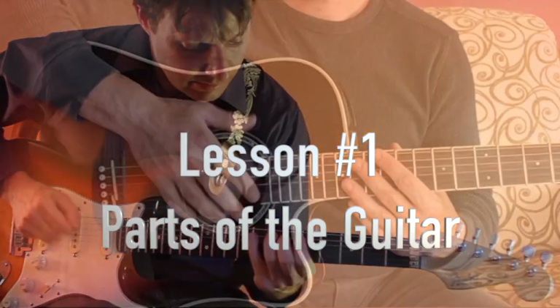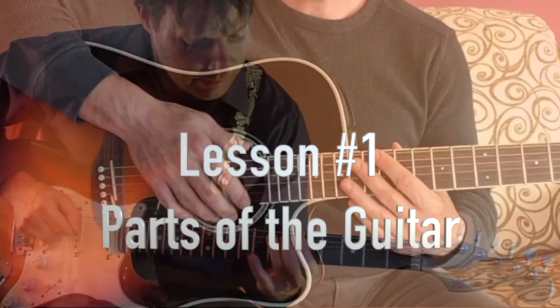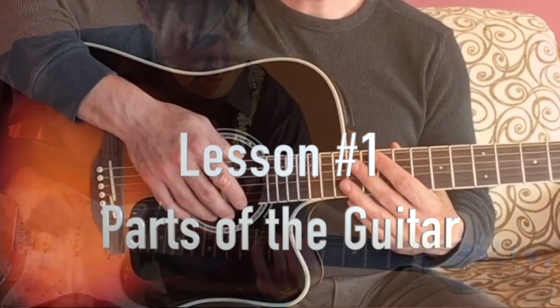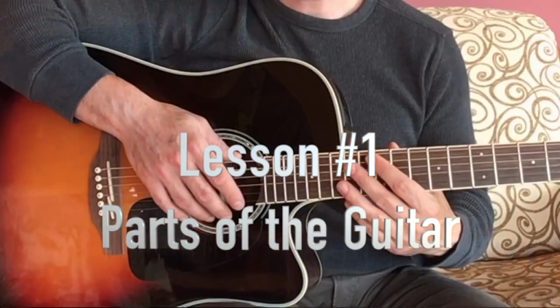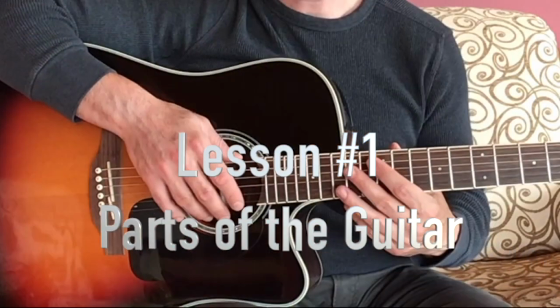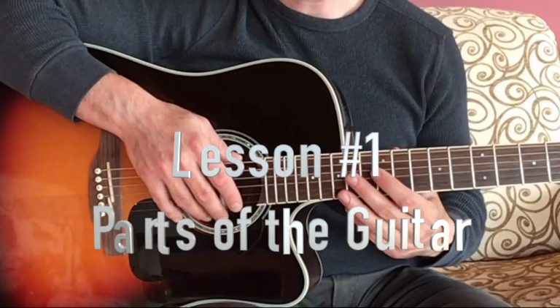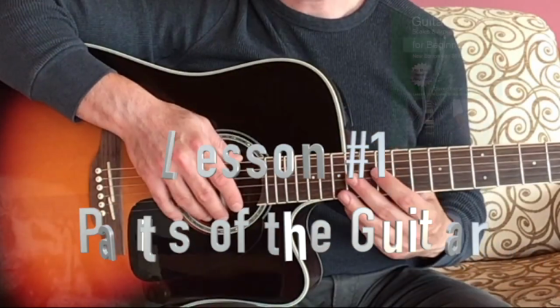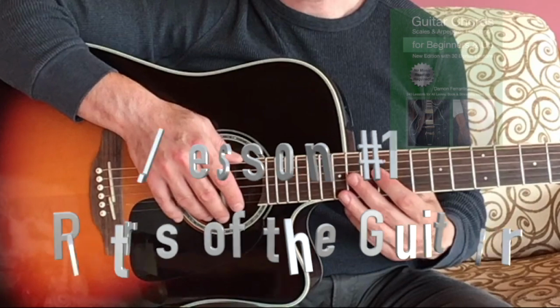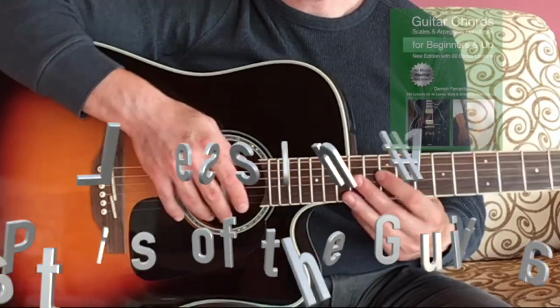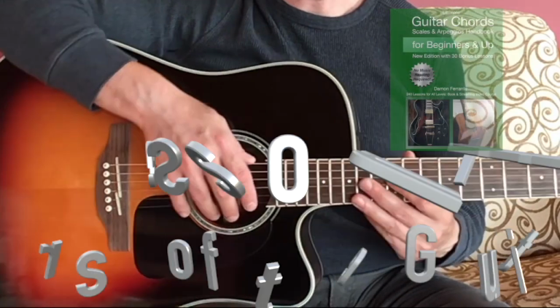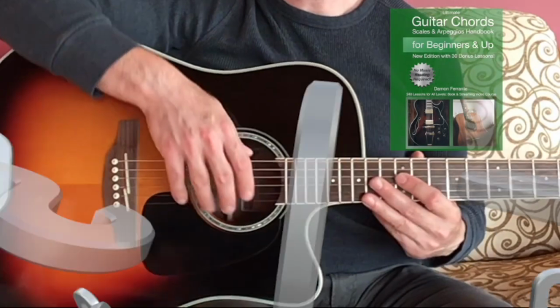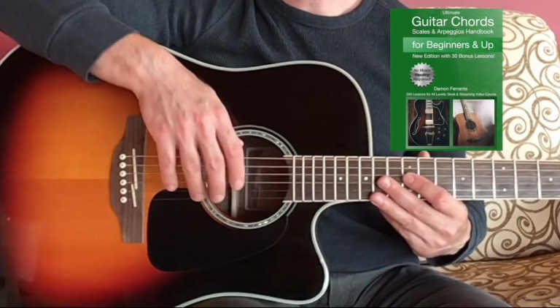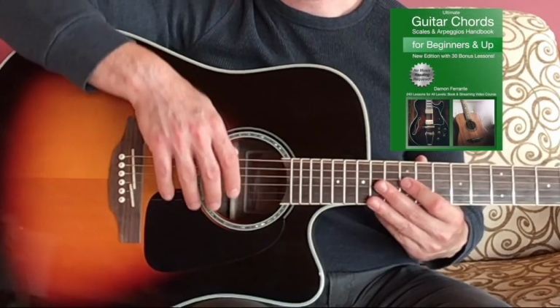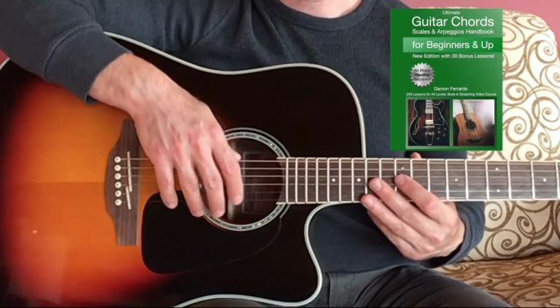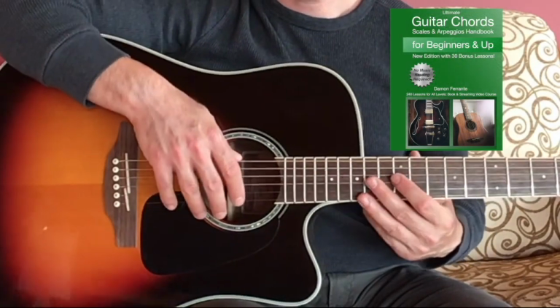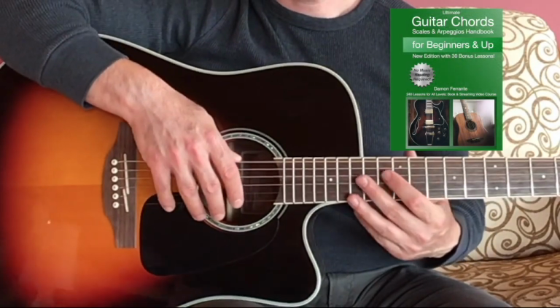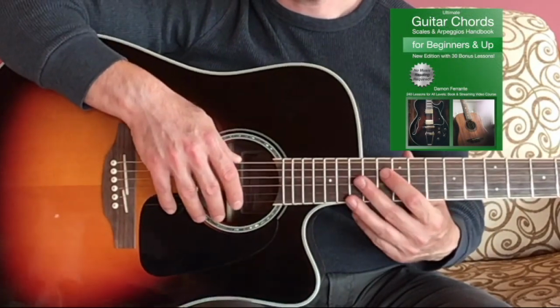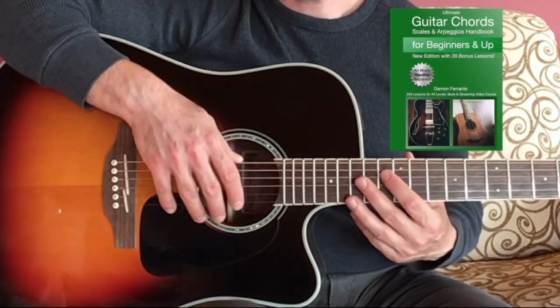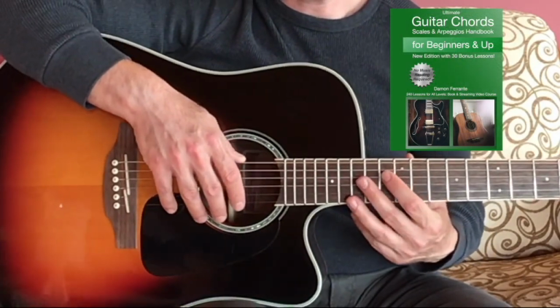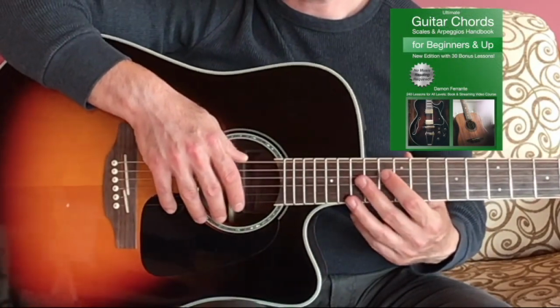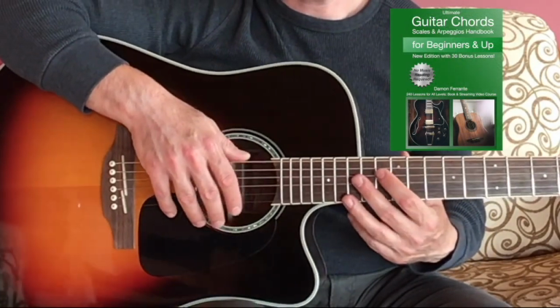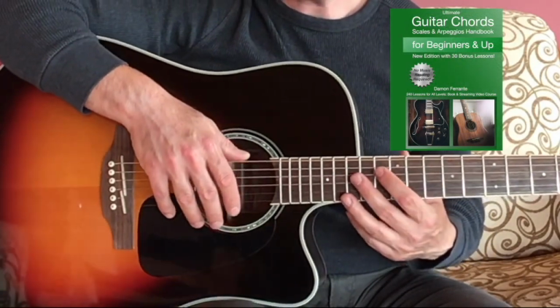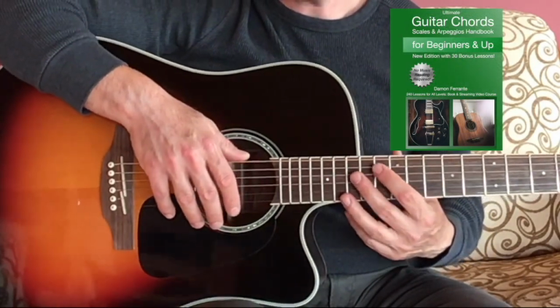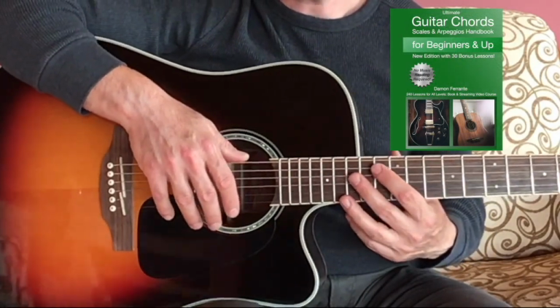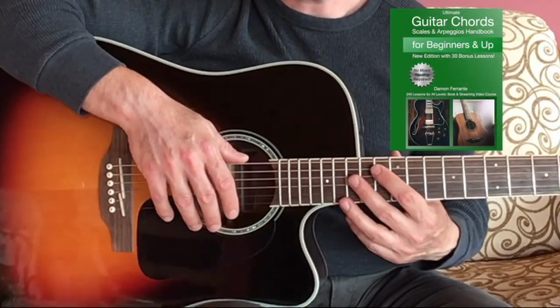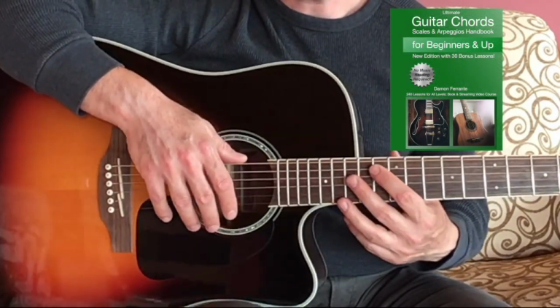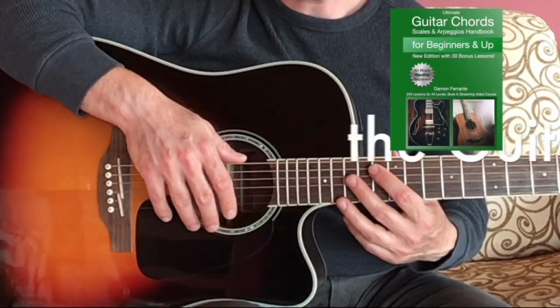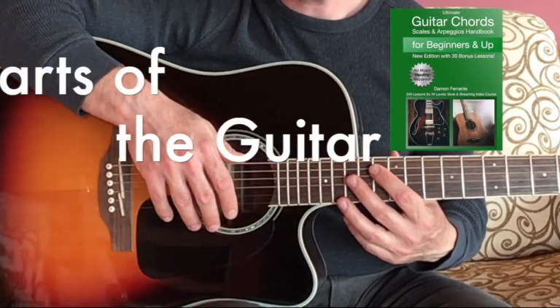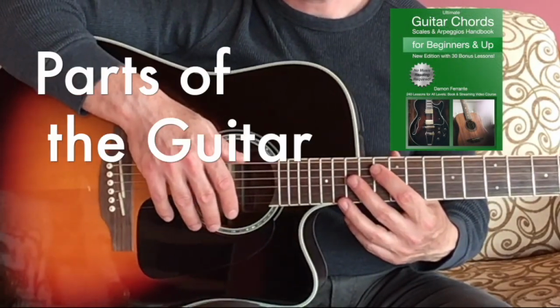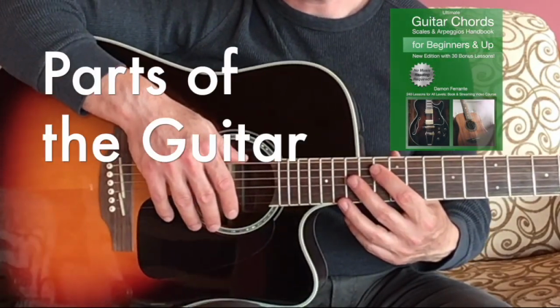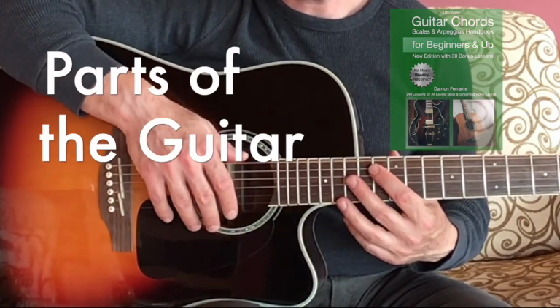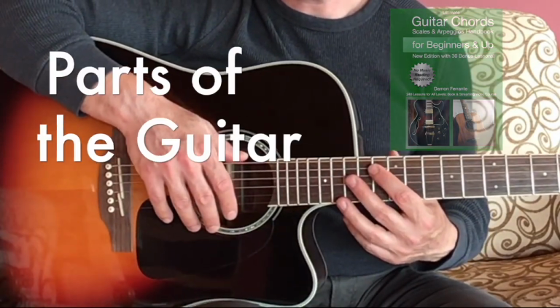Welcome to our first video lesson. In this lesson we're going to learn the parts of the guitar.